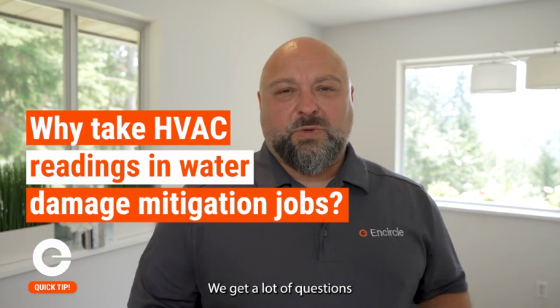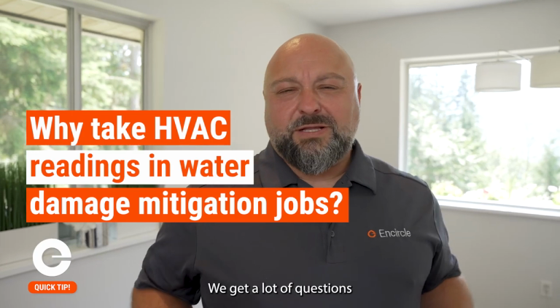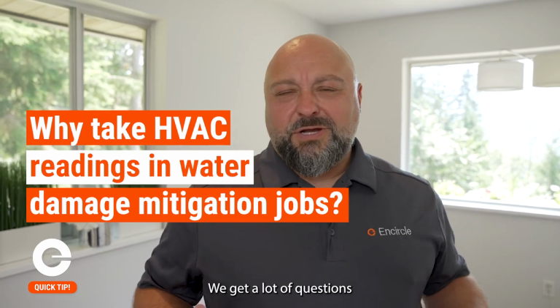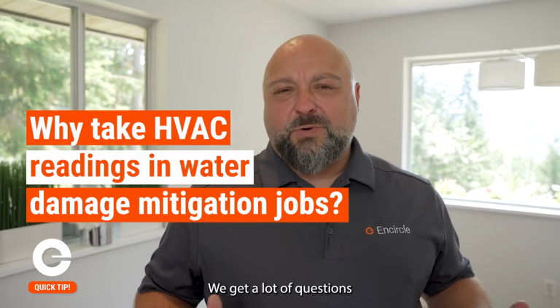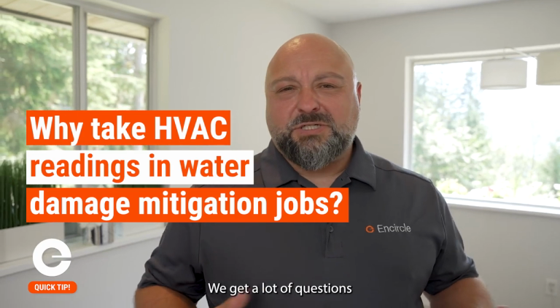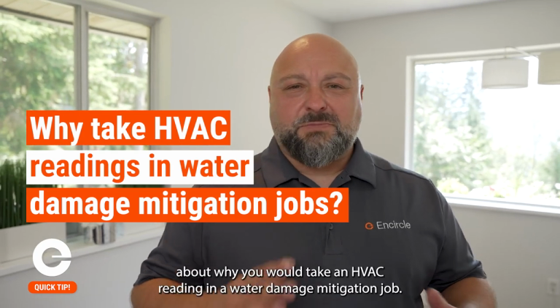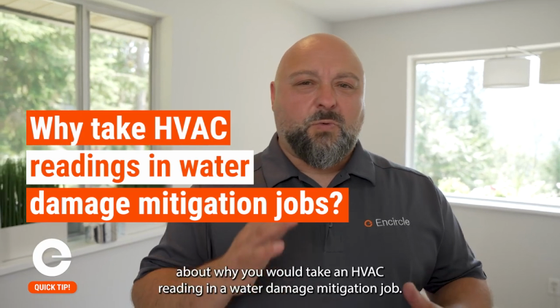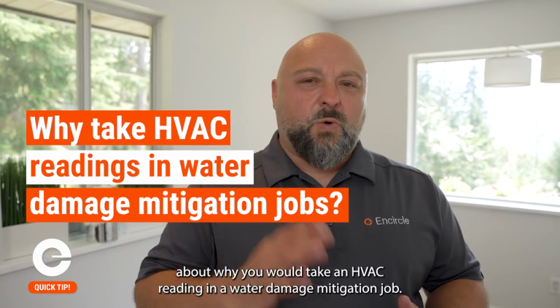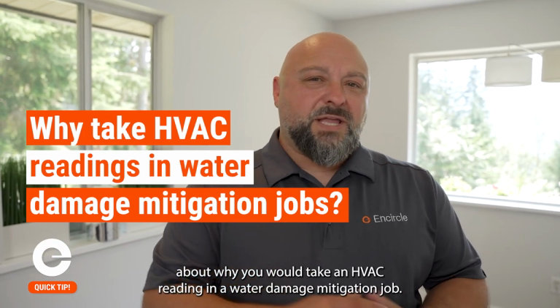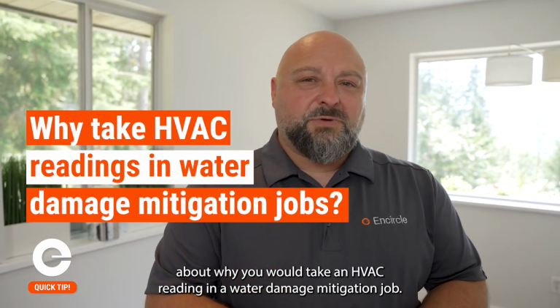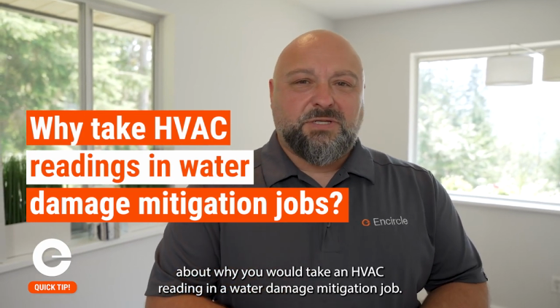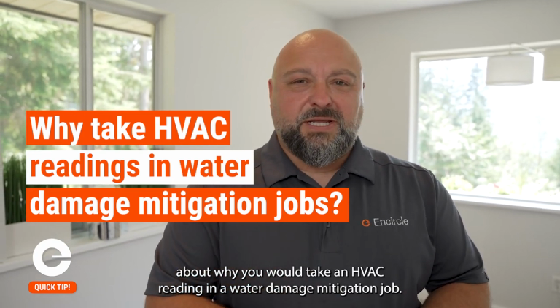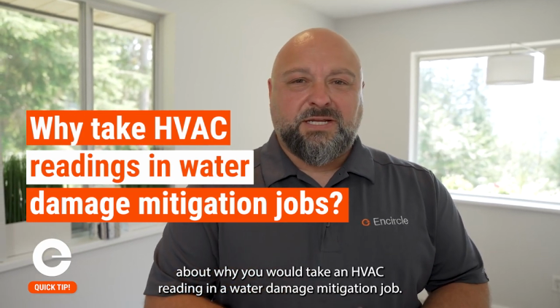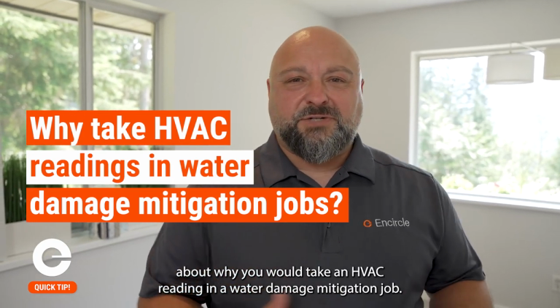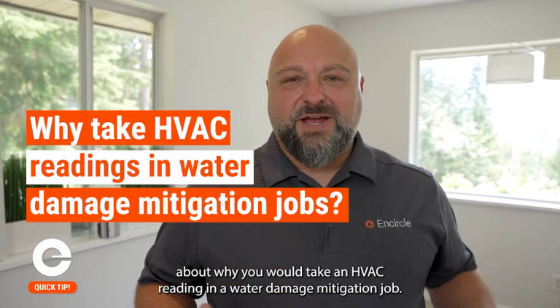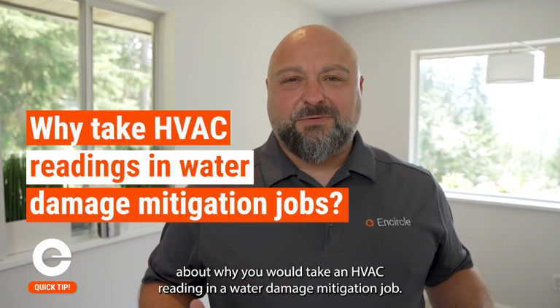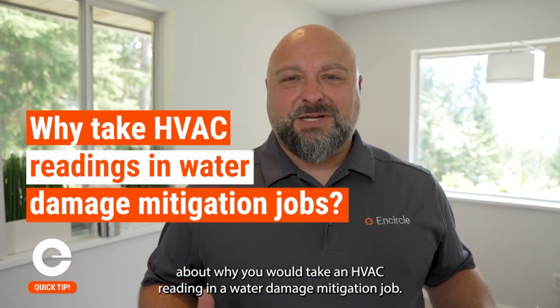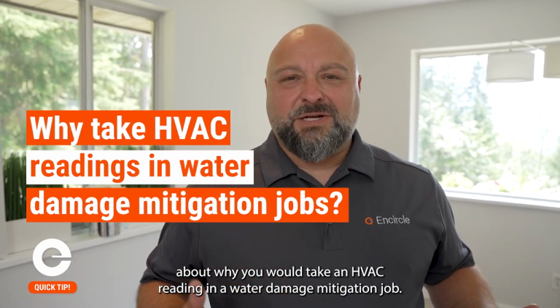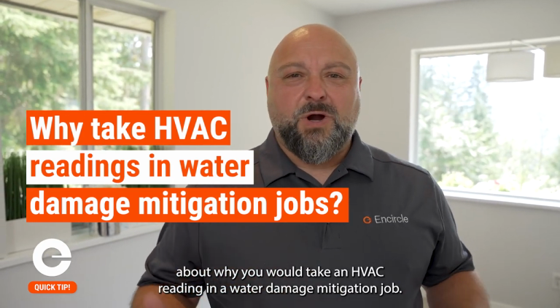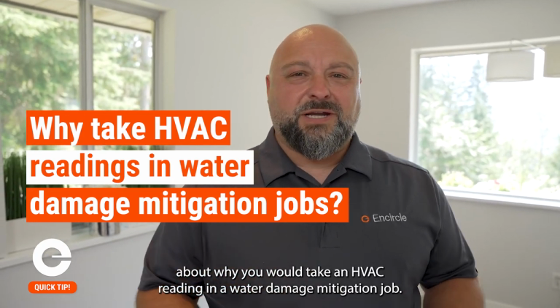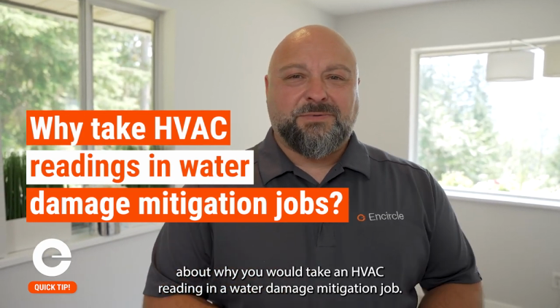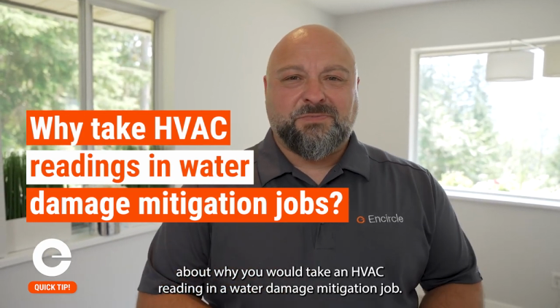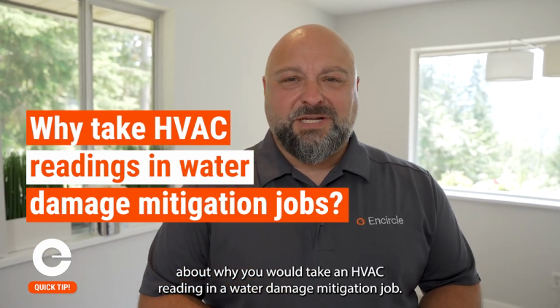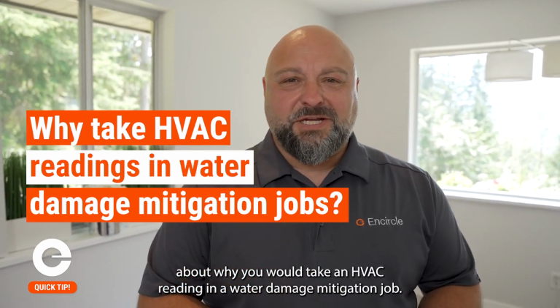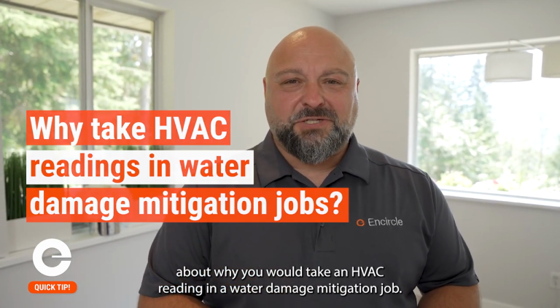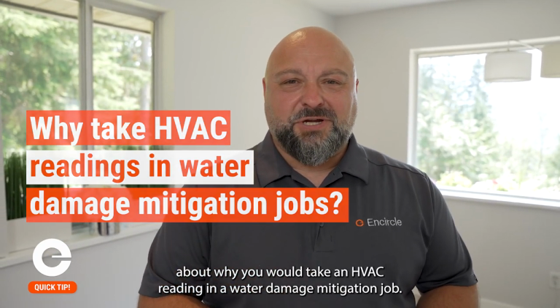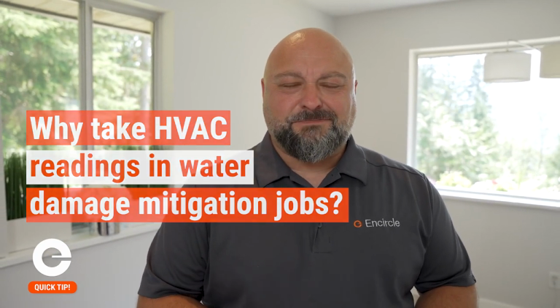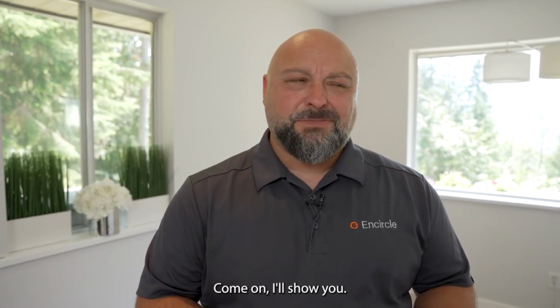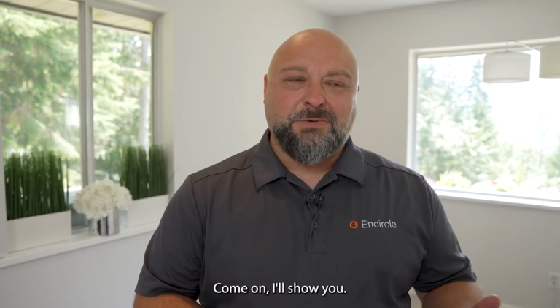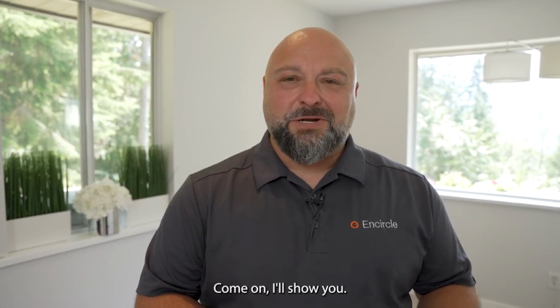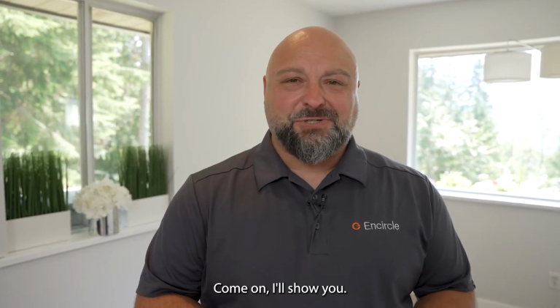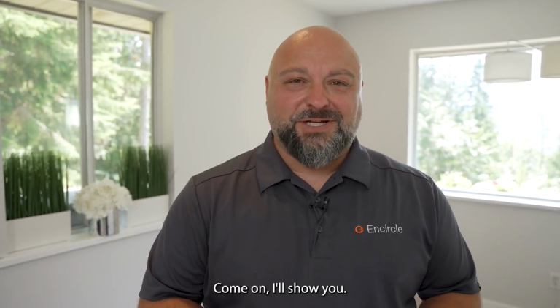We get a lot of questions about why you would take an HVAC reading in a water damage mitigation job. Come on, I'll show you.